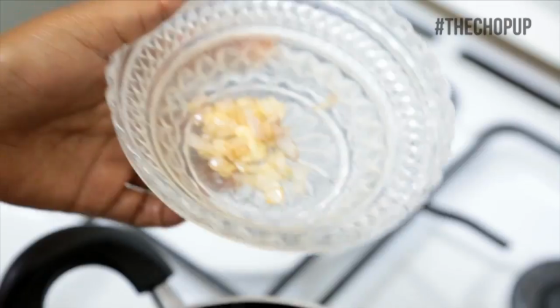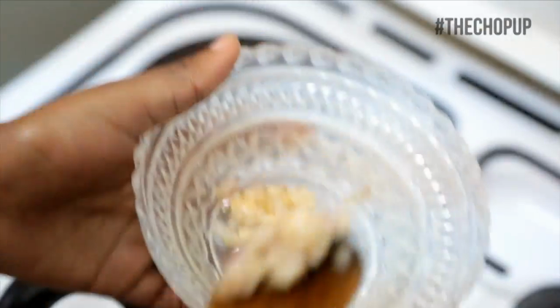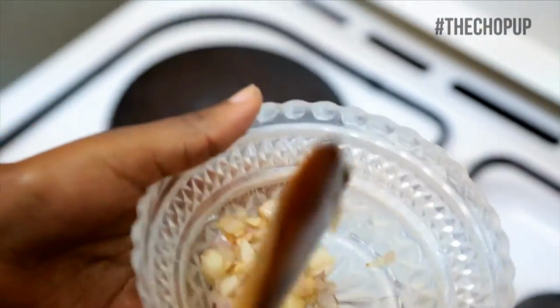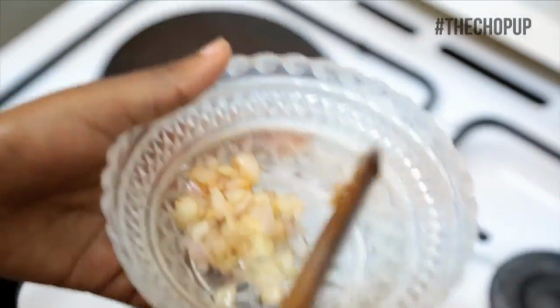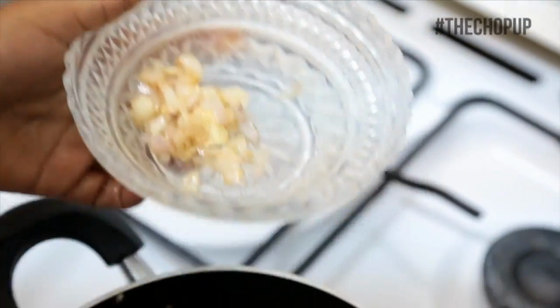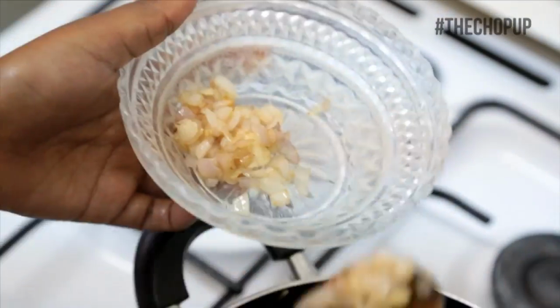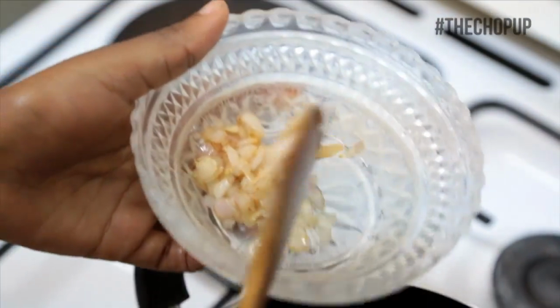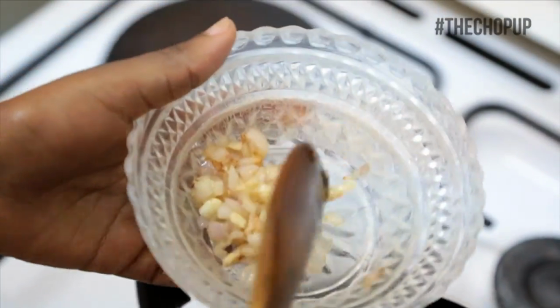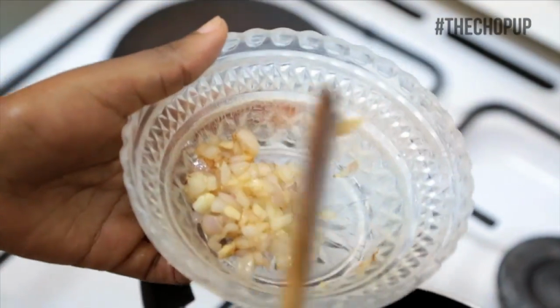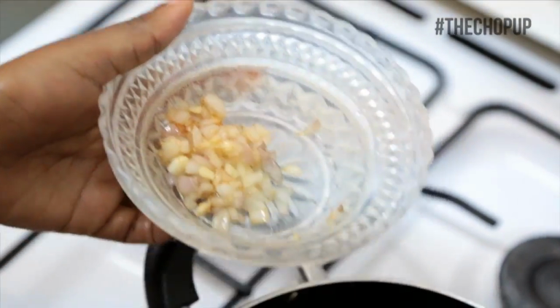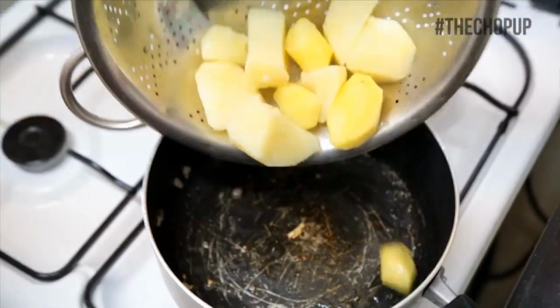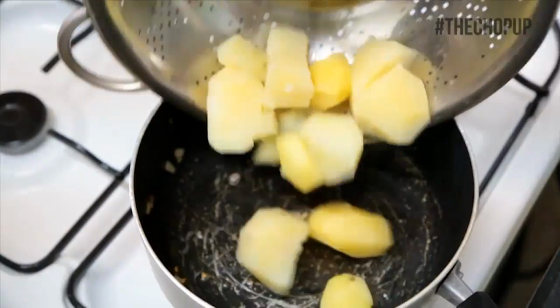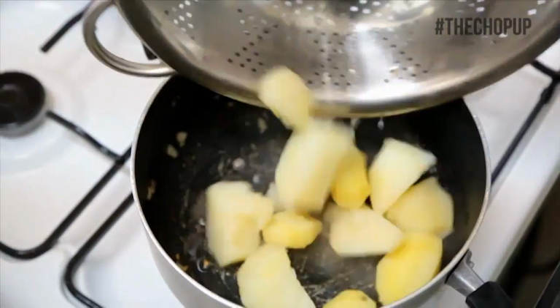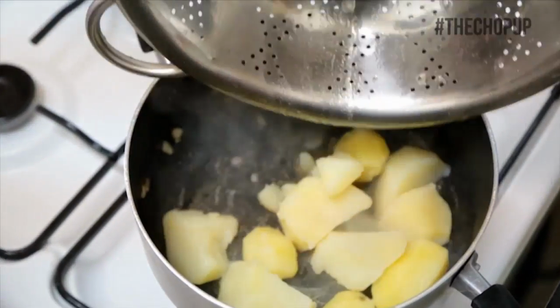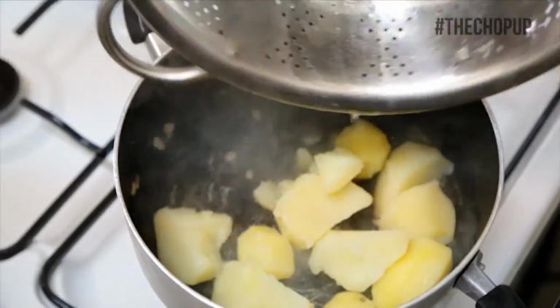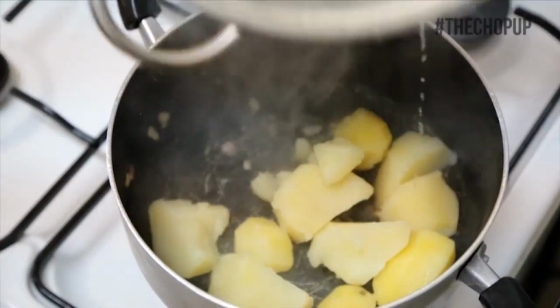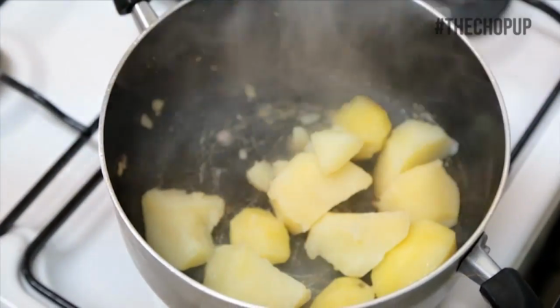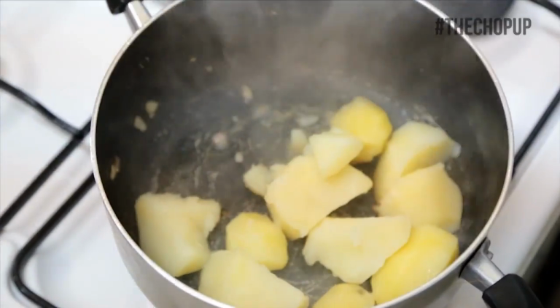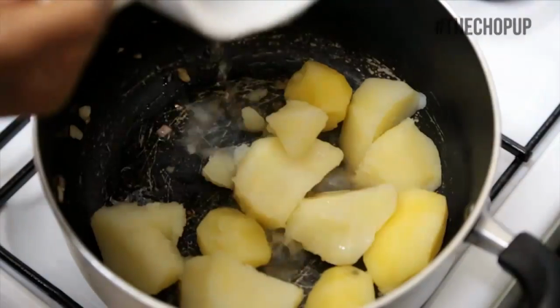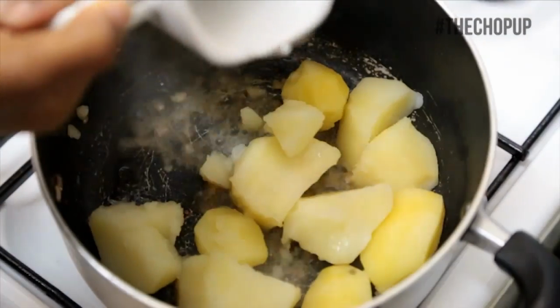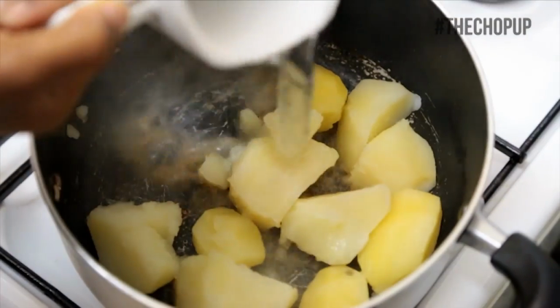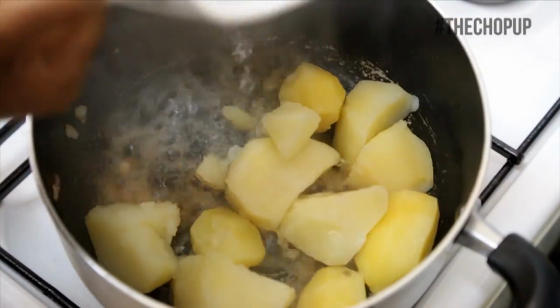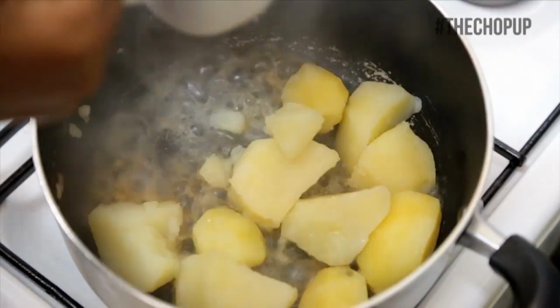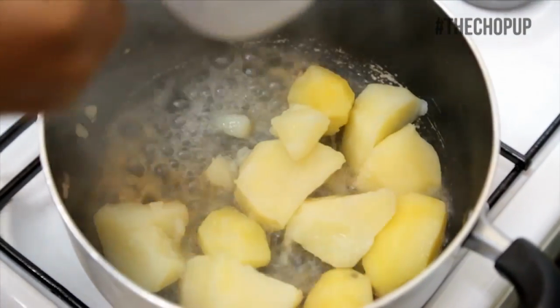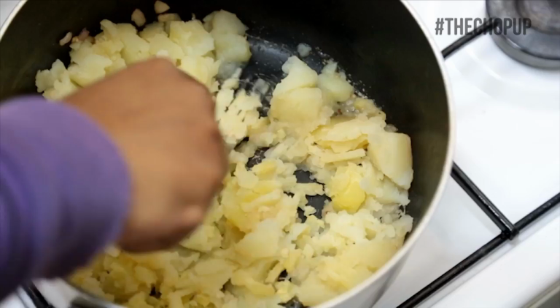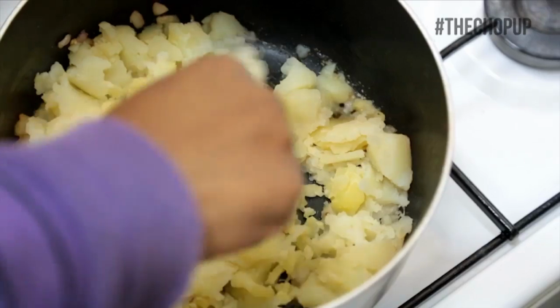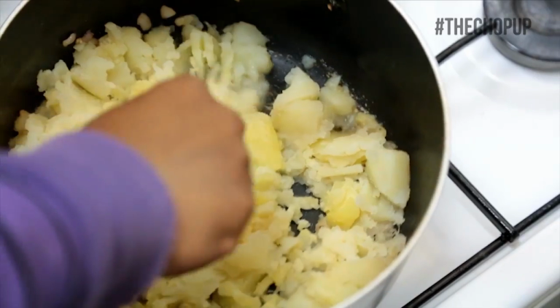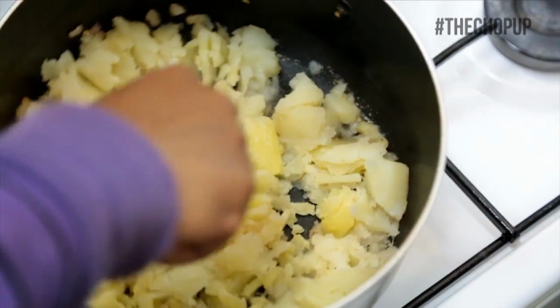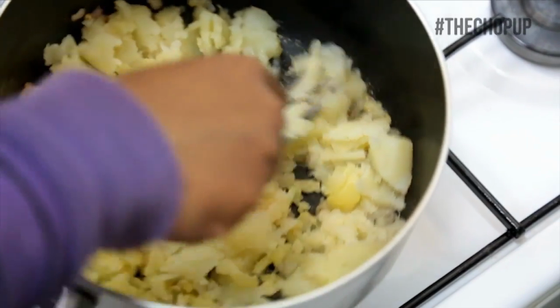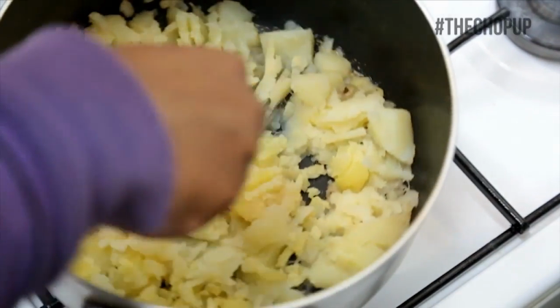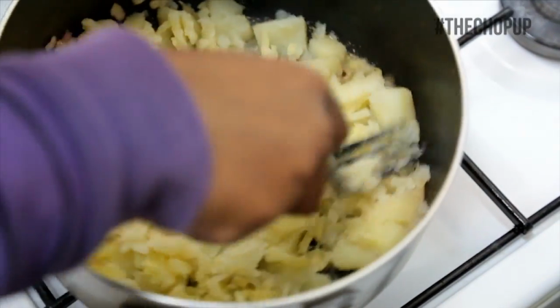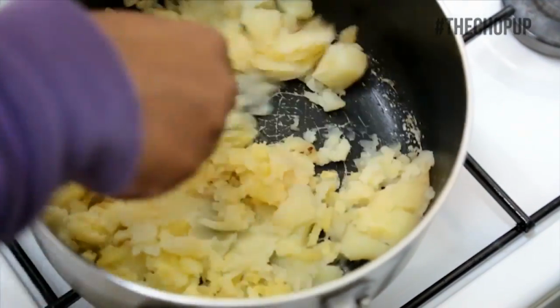Scoop out your onions and garlic then place your potatoes in the pan with a little bit of hot water, then proceed to mash the potatoes.